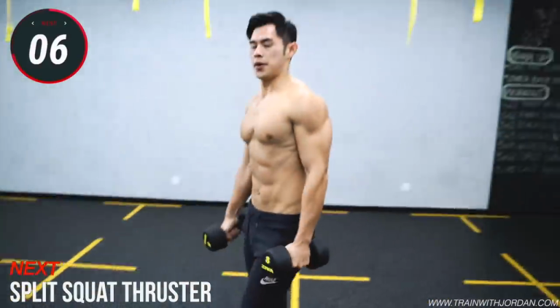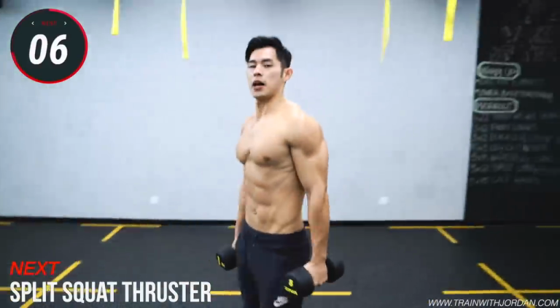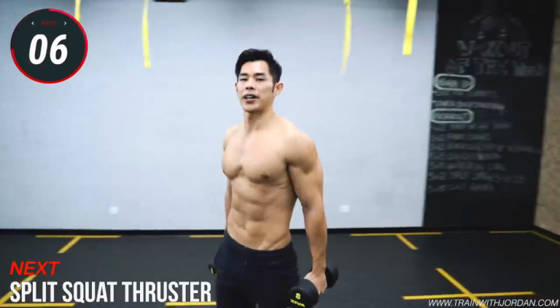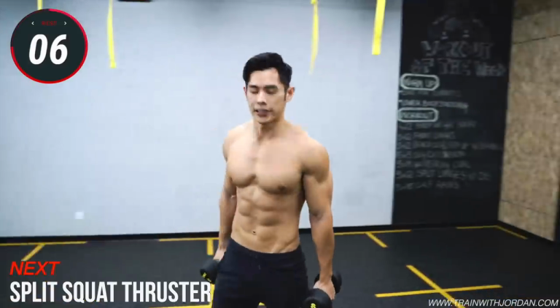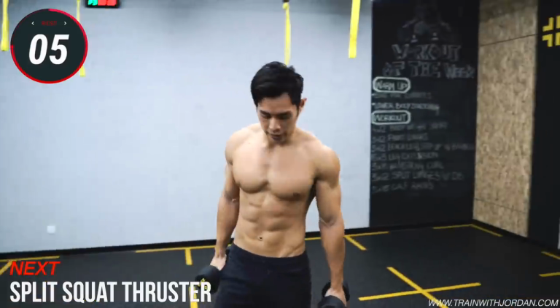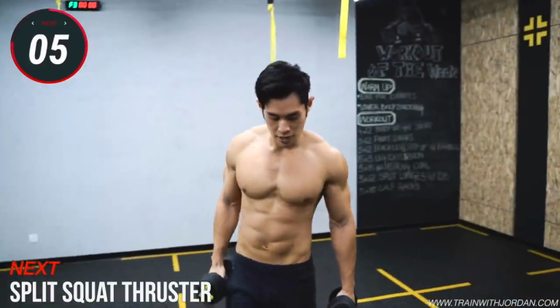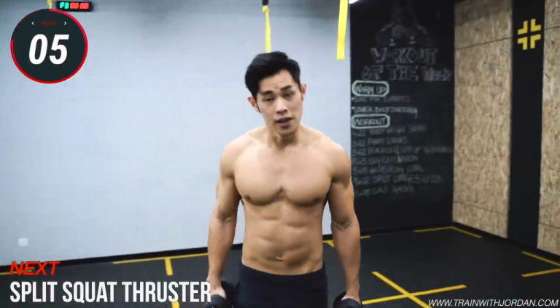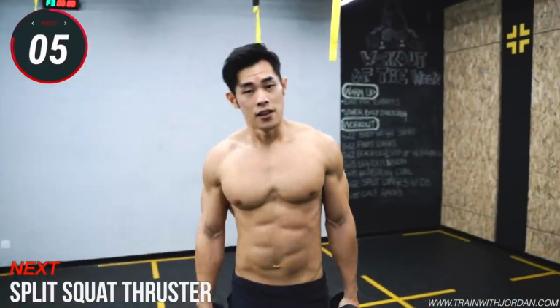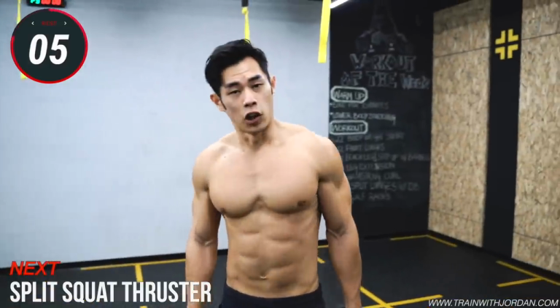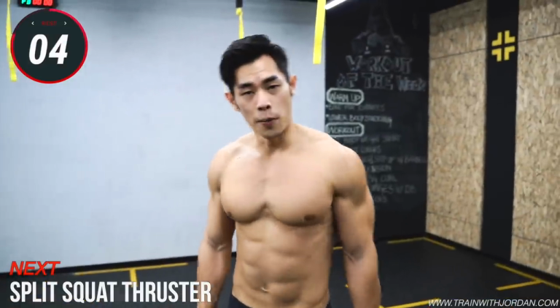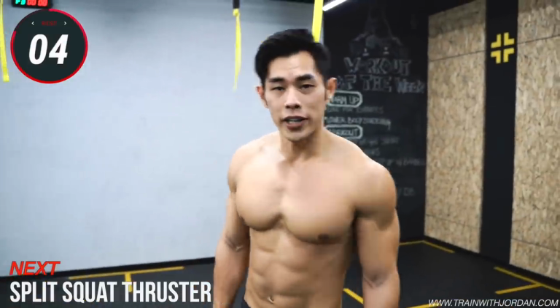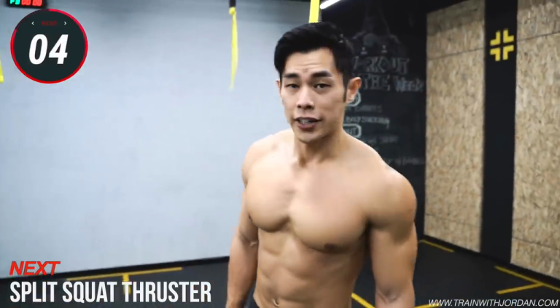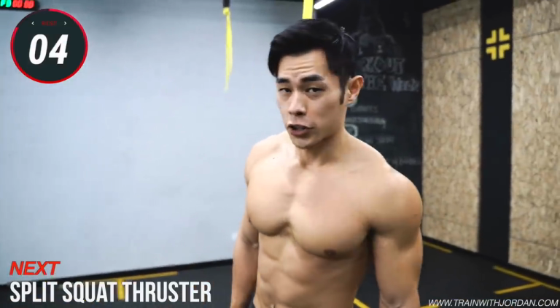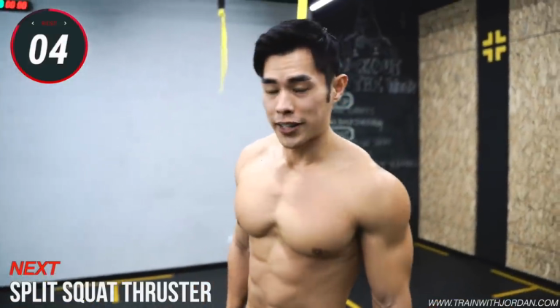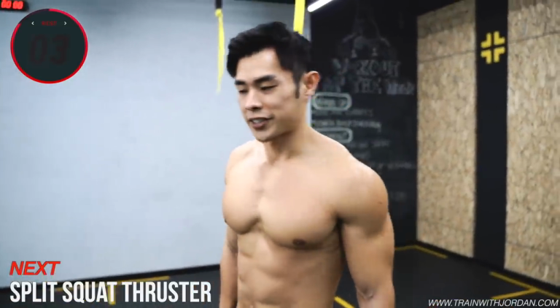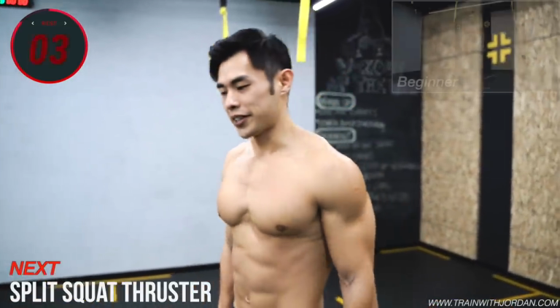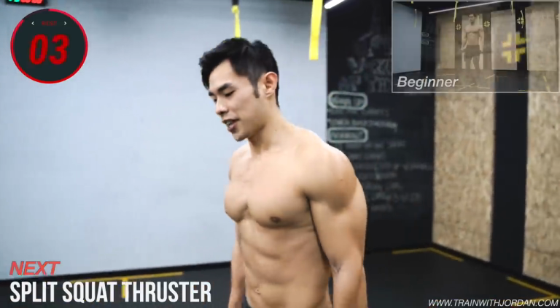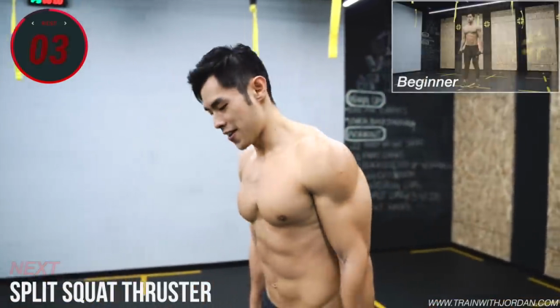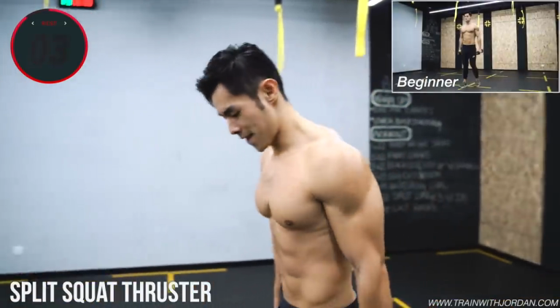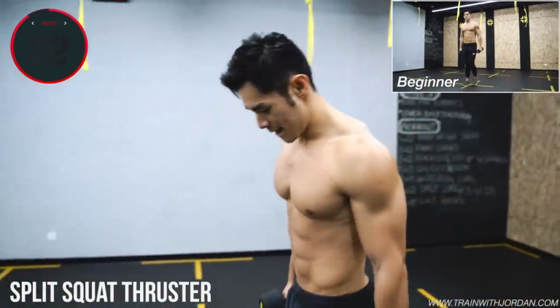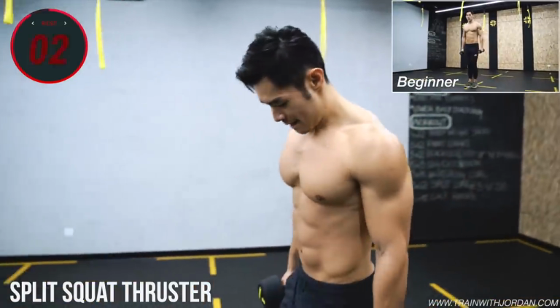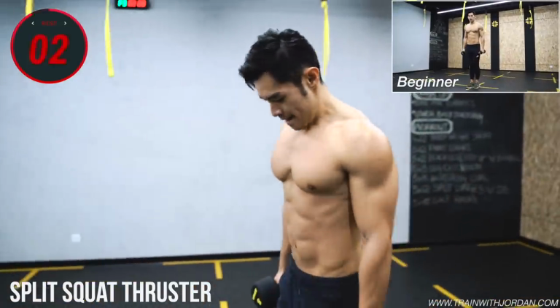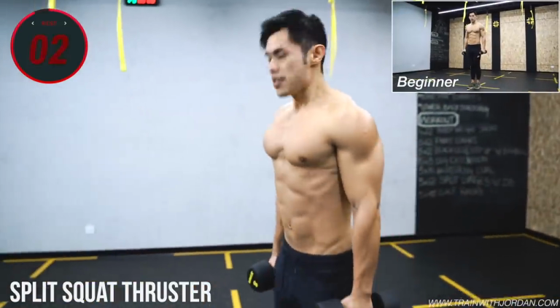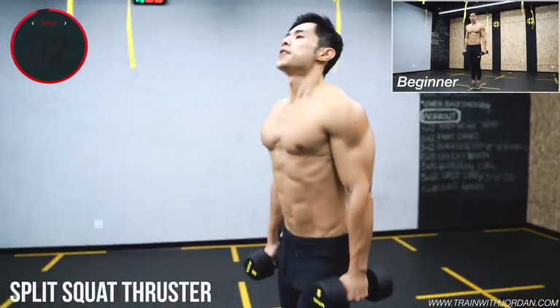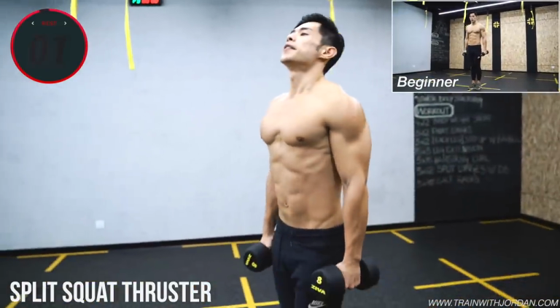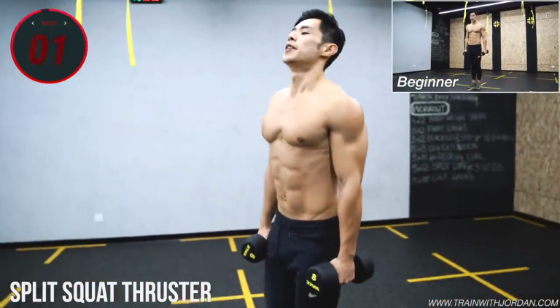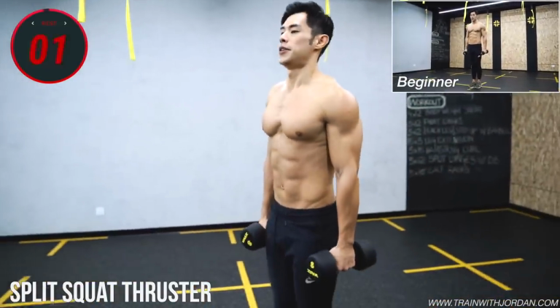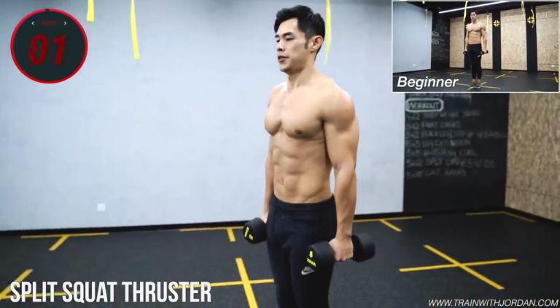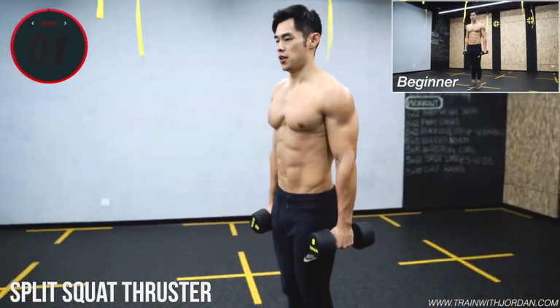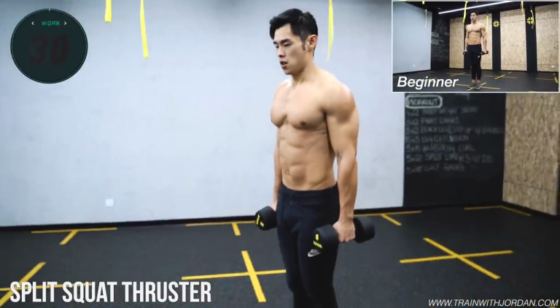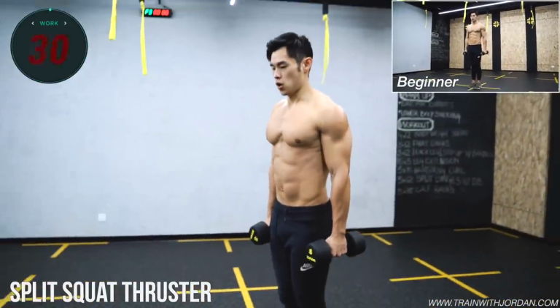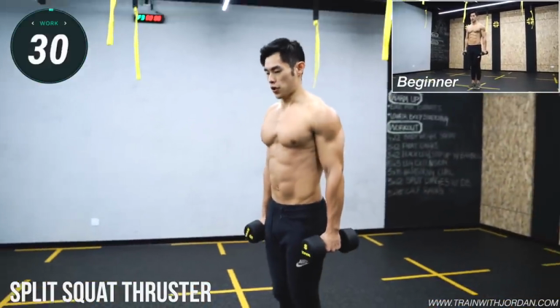Up next, a lower body and a shoulder exercise. Go.